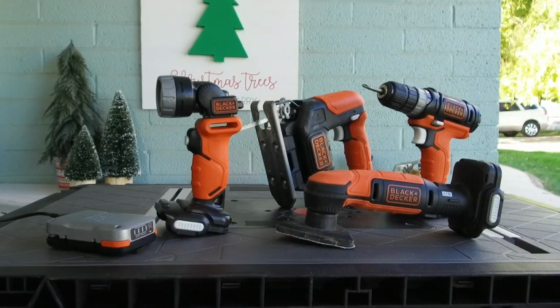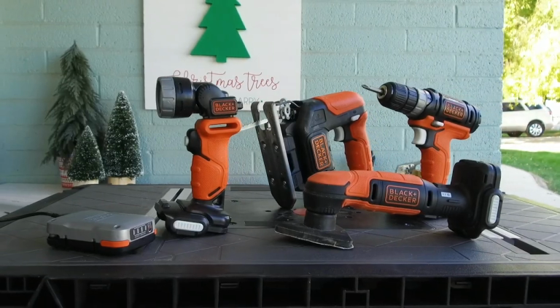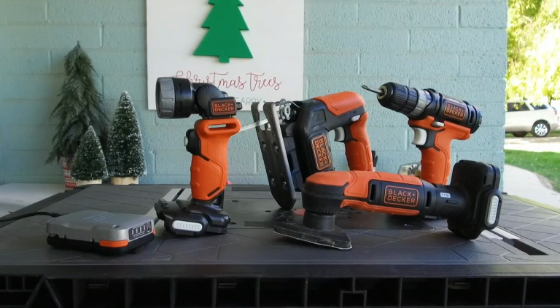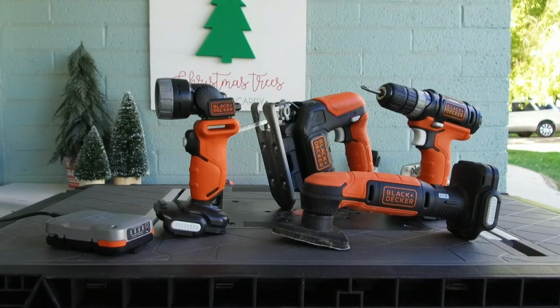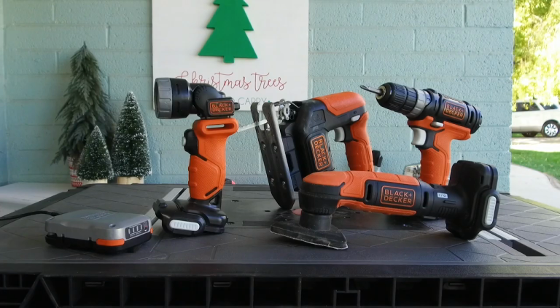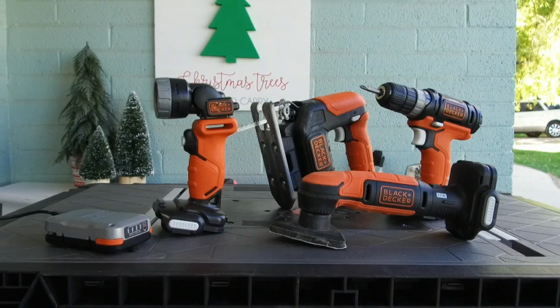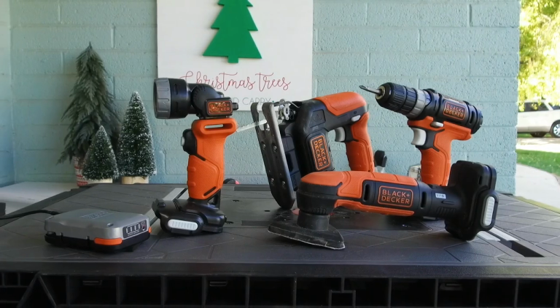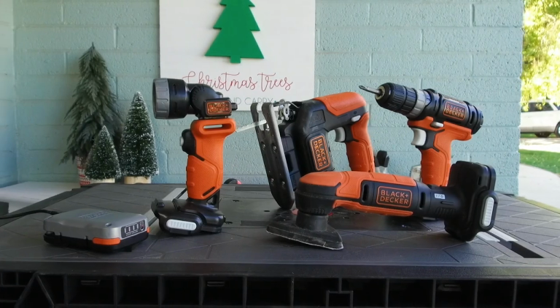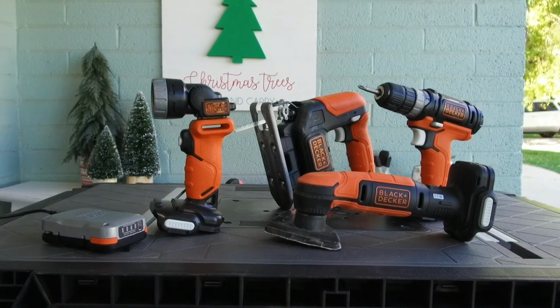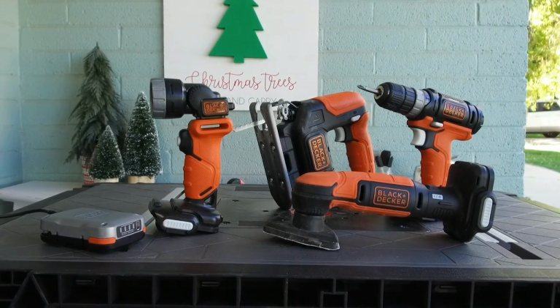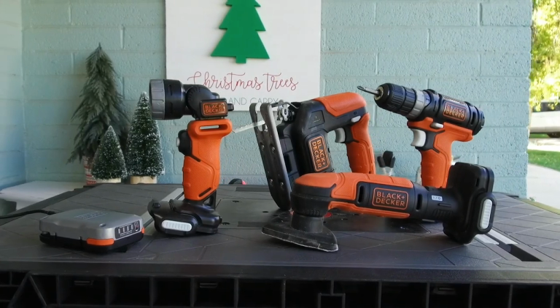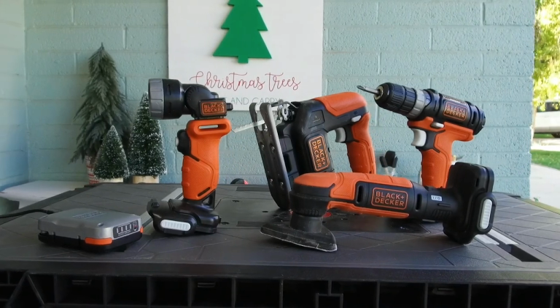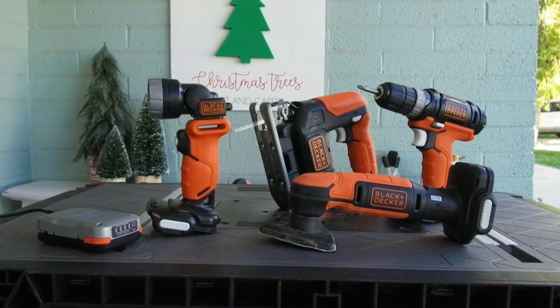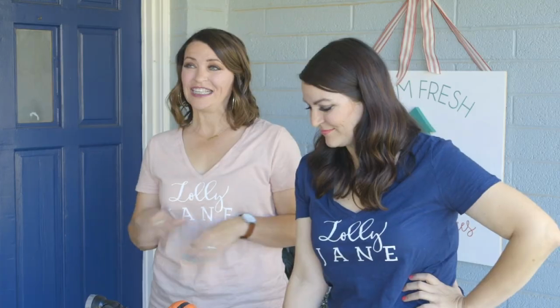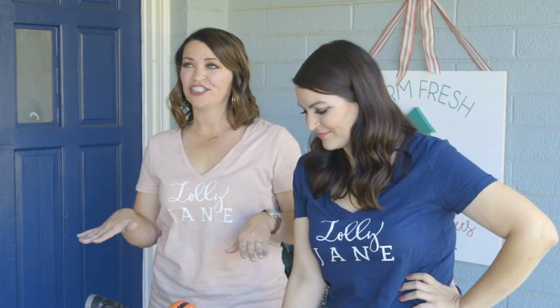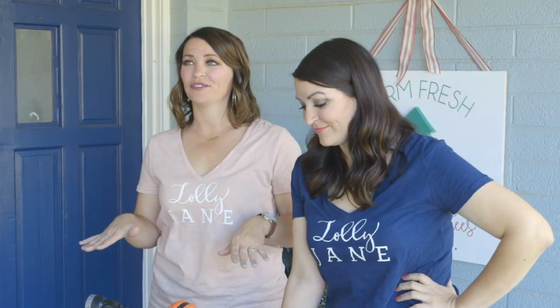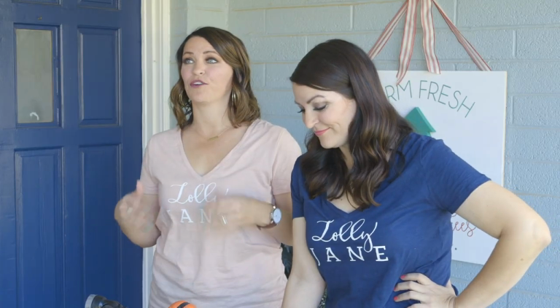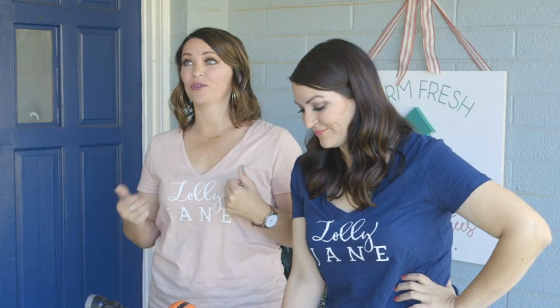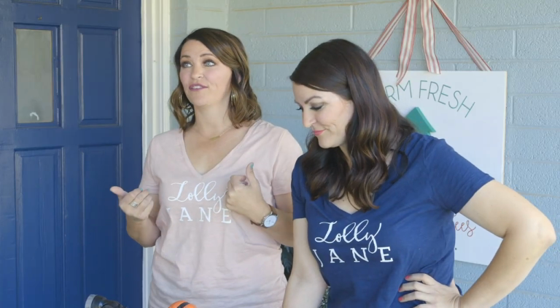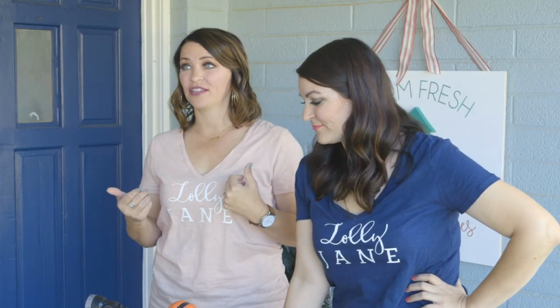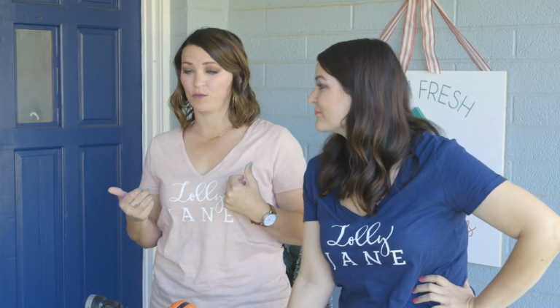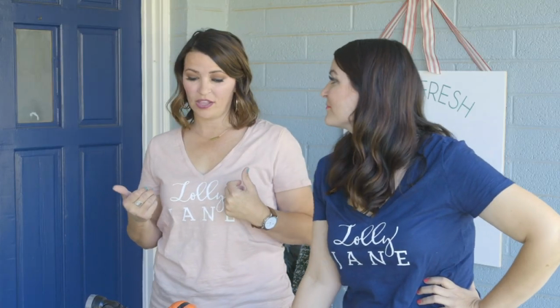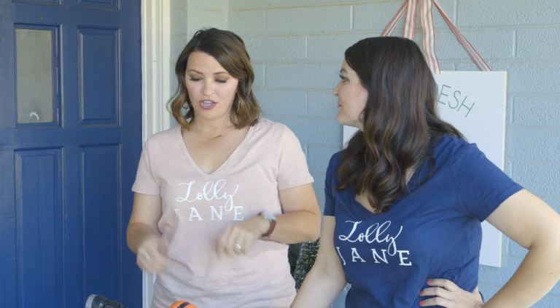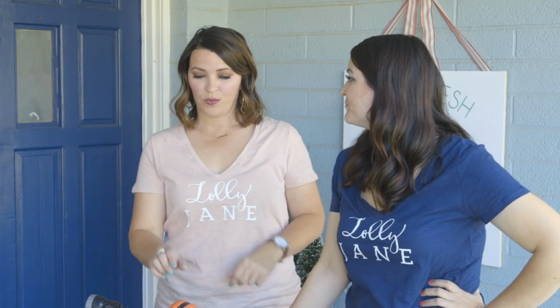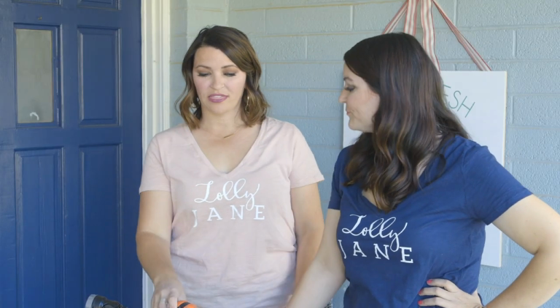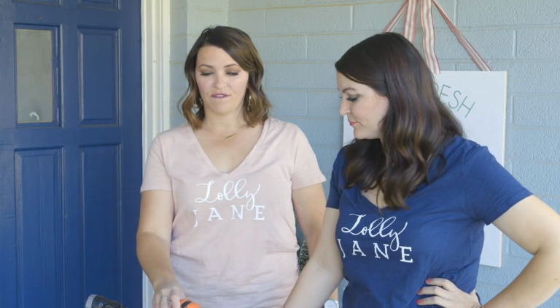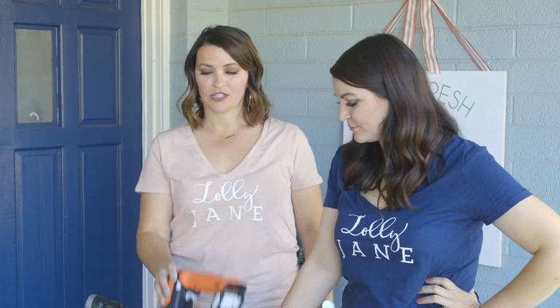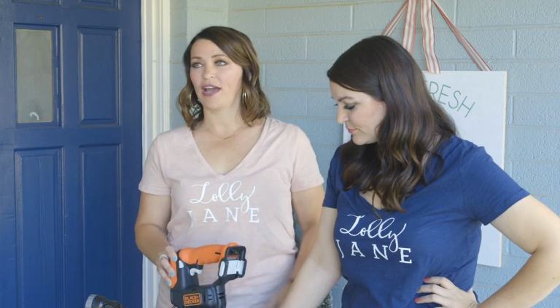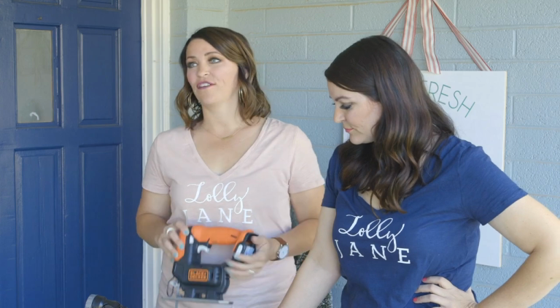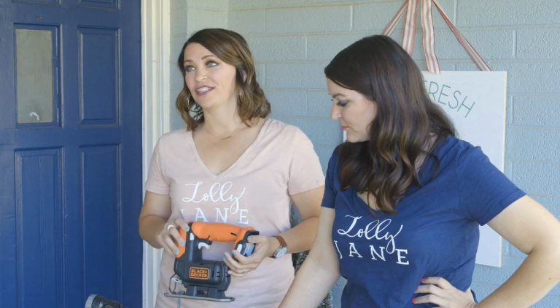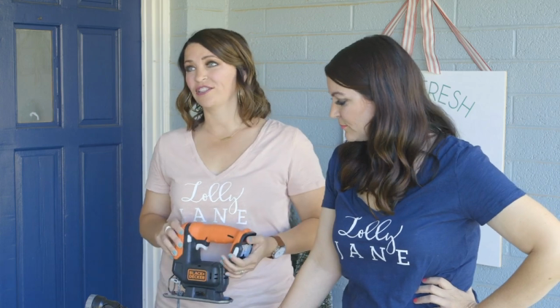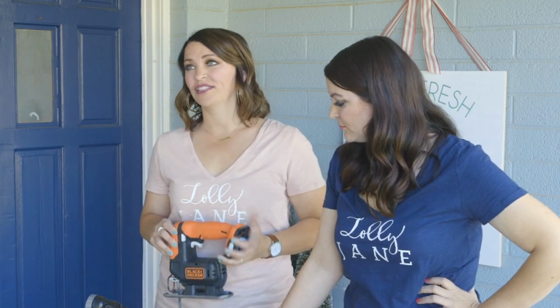Being stay-at-home moms, we're always looking for things that are easy to use and really friendly to the wallet. We love this Go Pack for that exact reason.